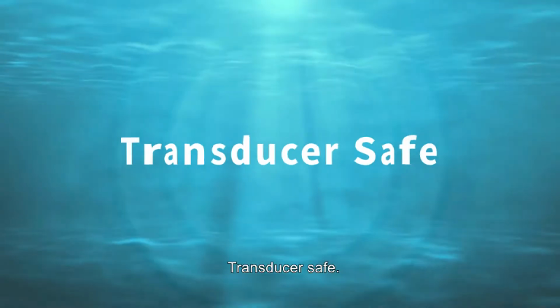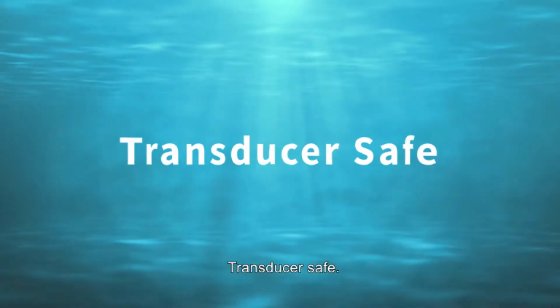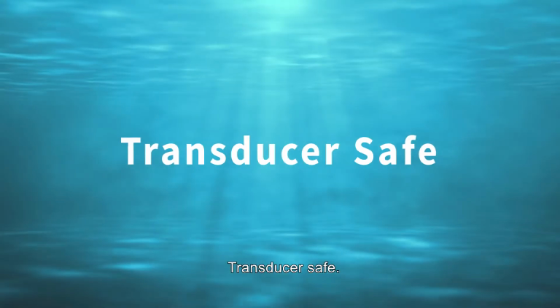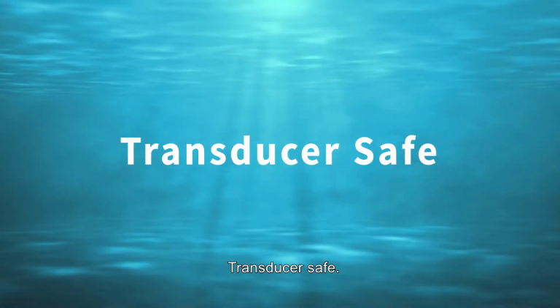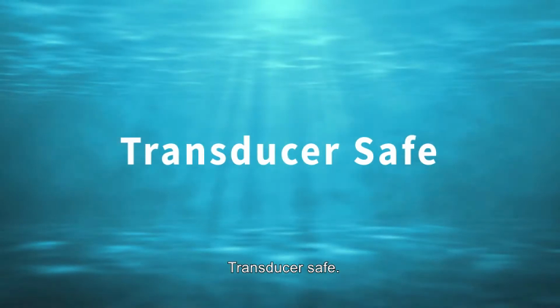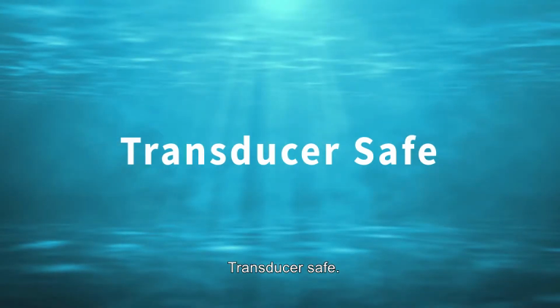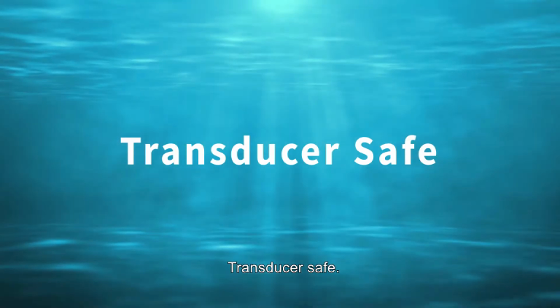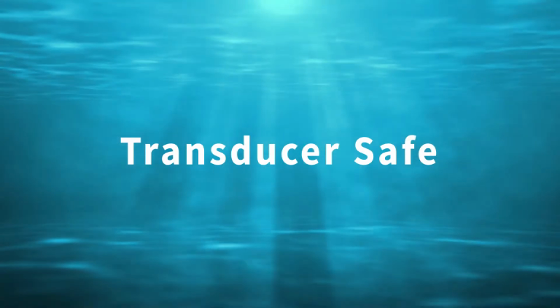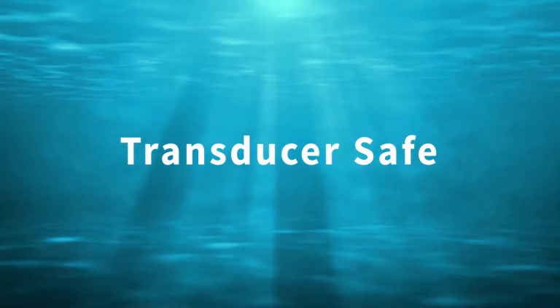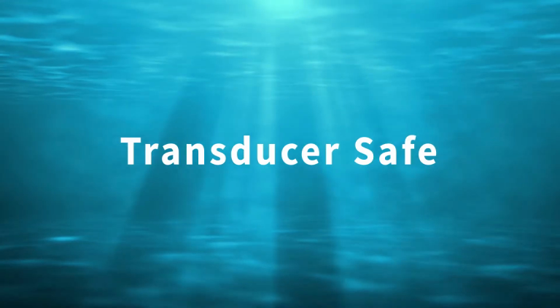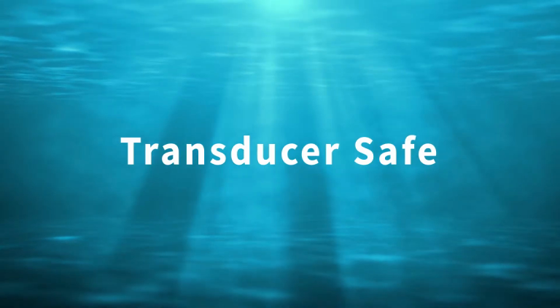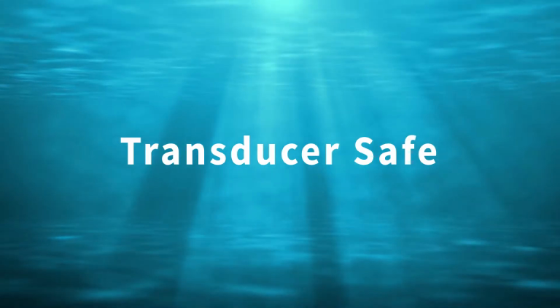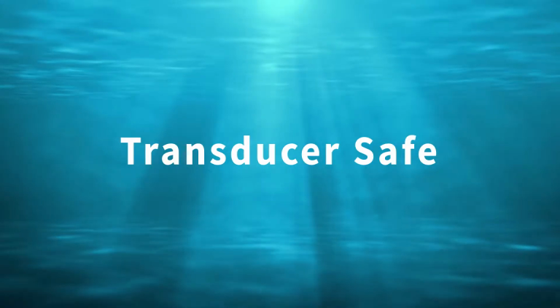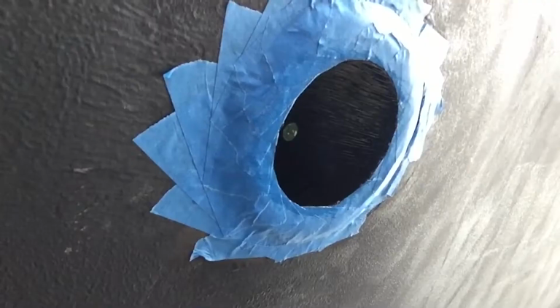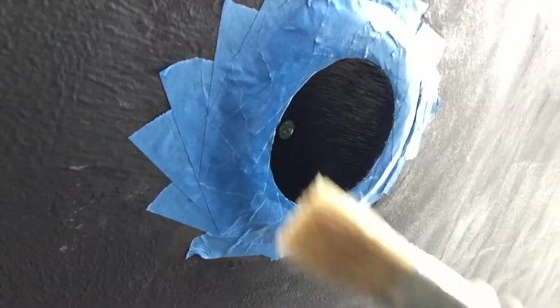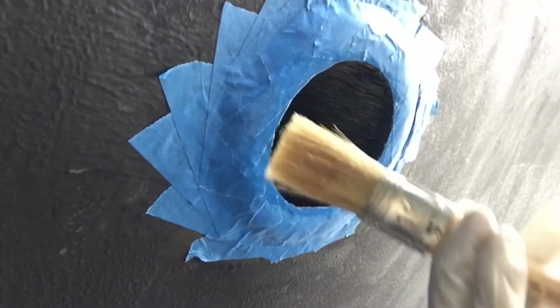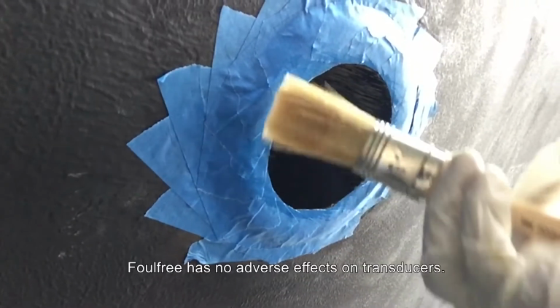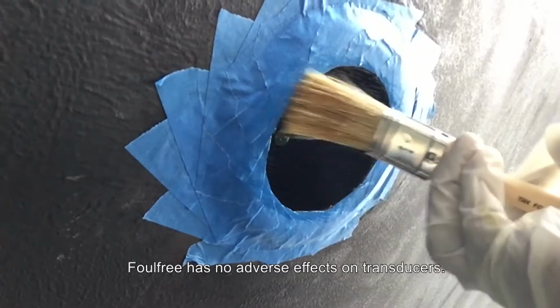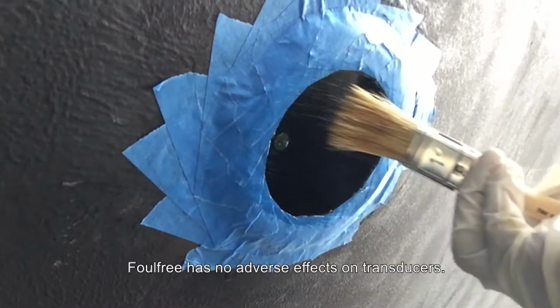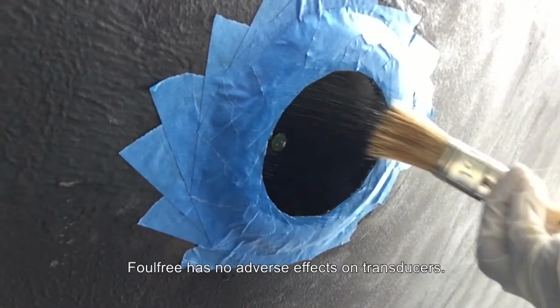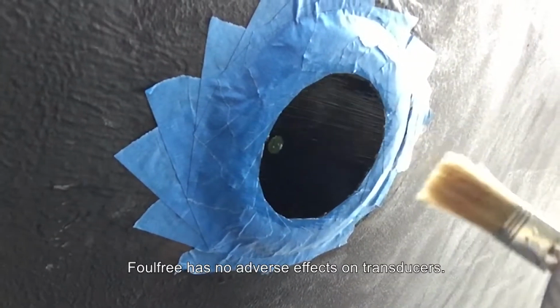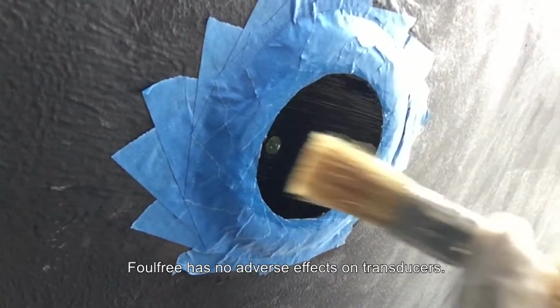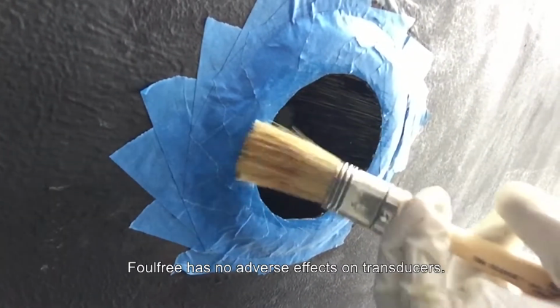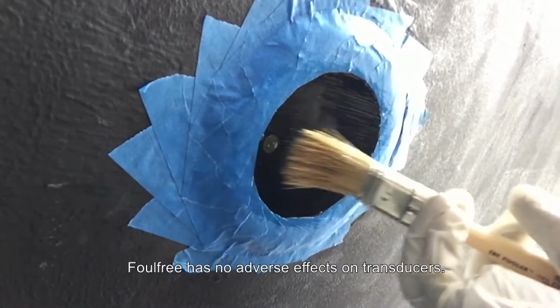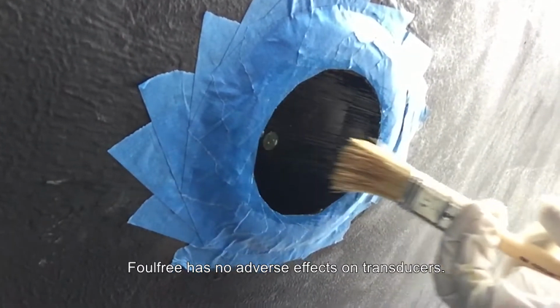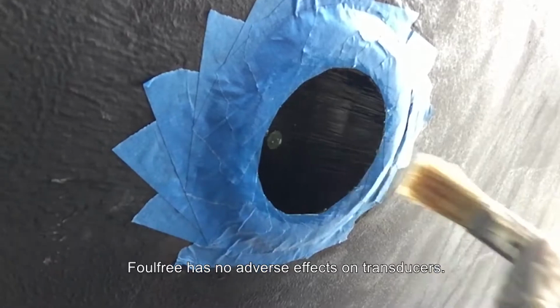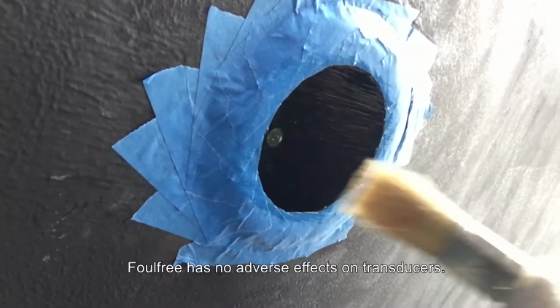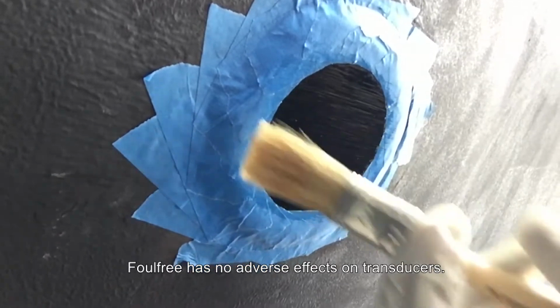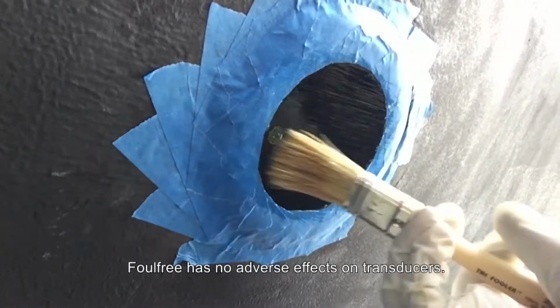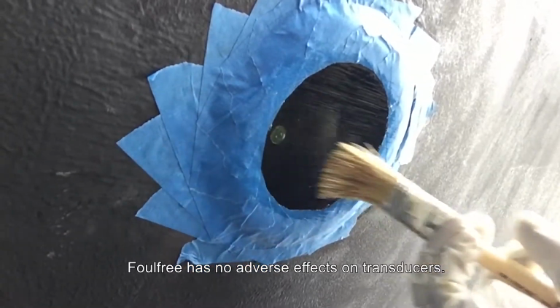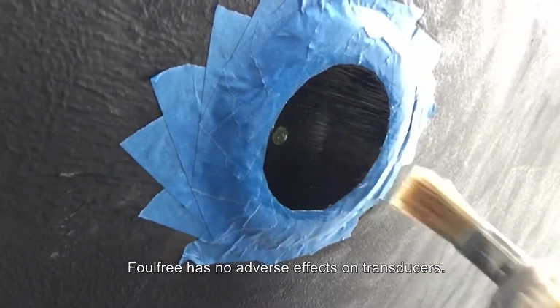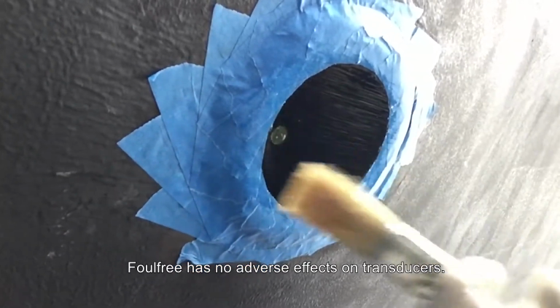Transducers safe! Foul Free has no adverse effects on transducers.